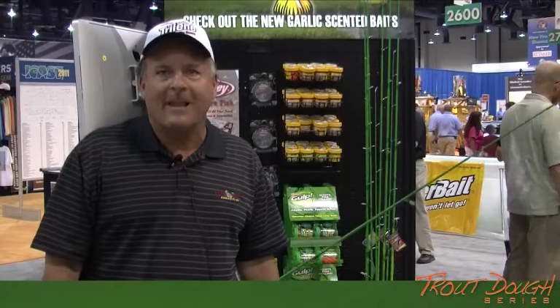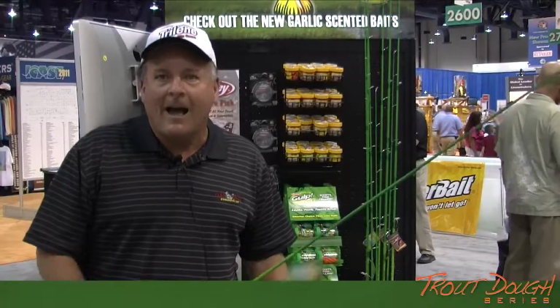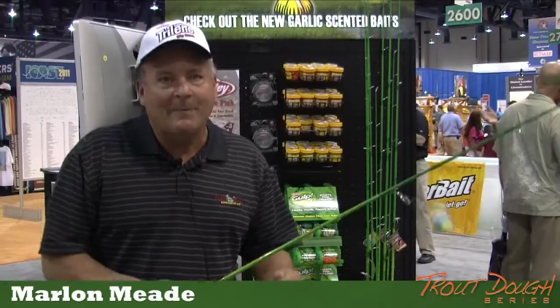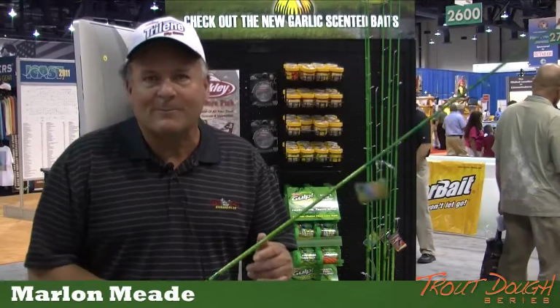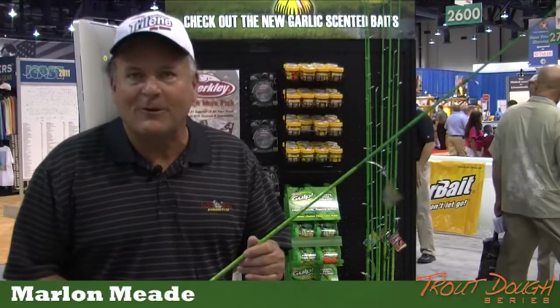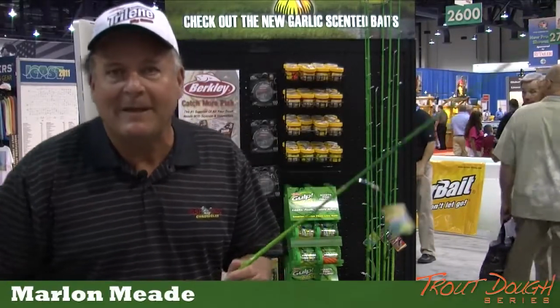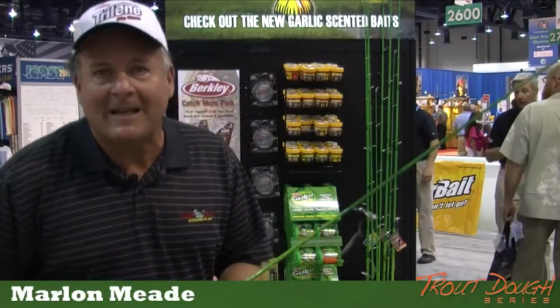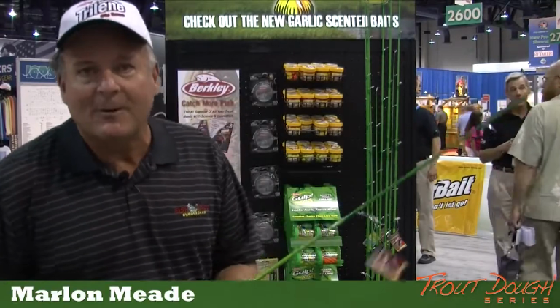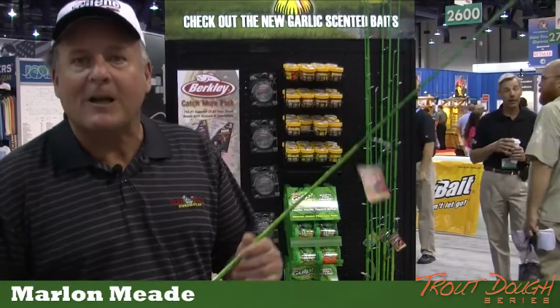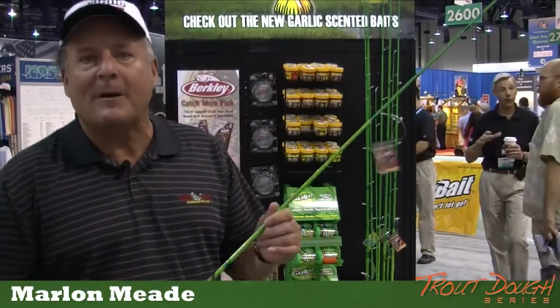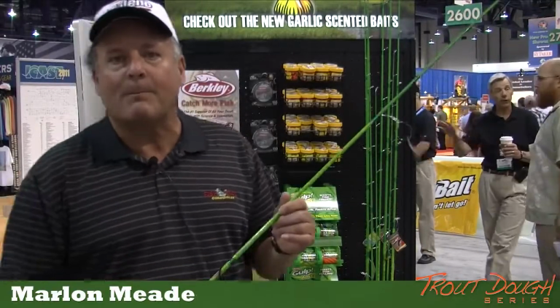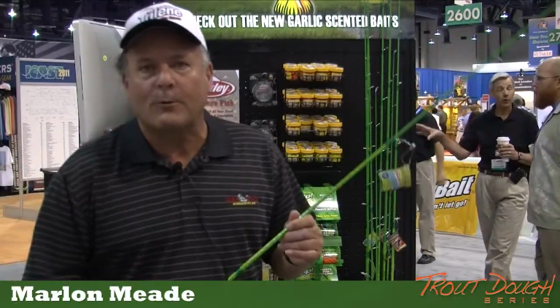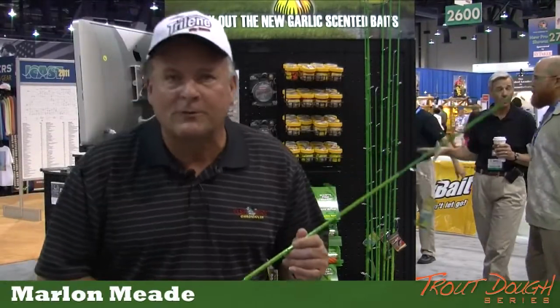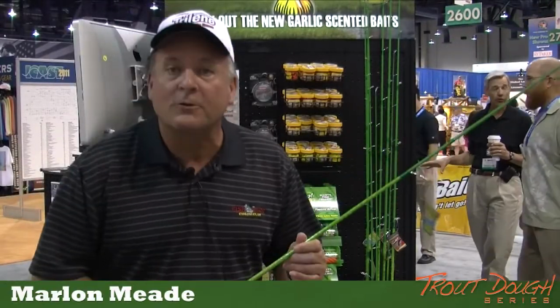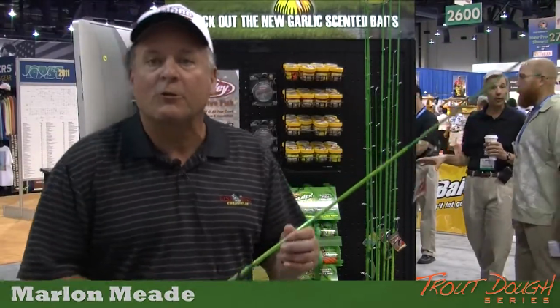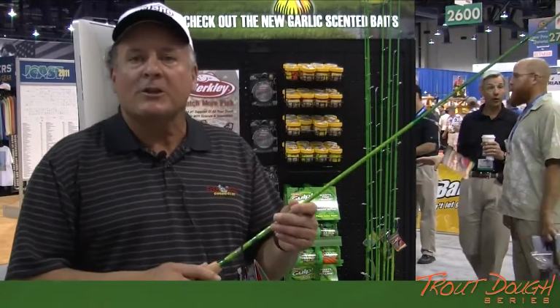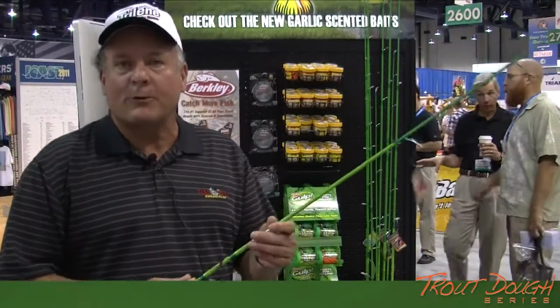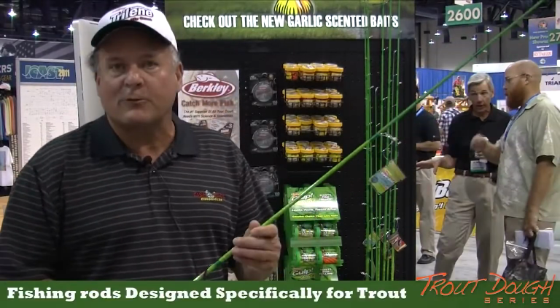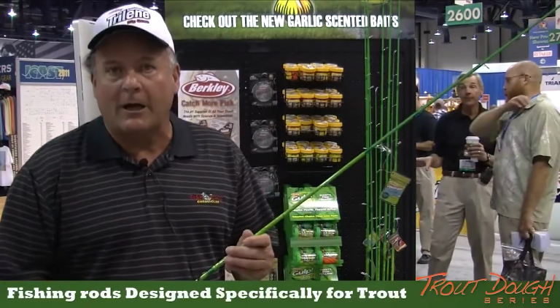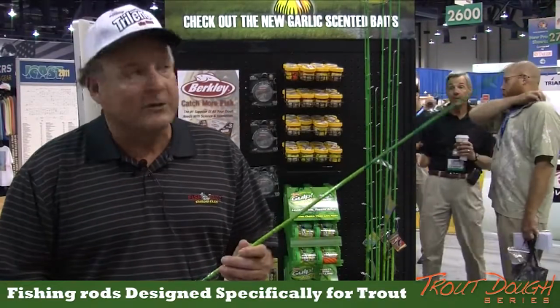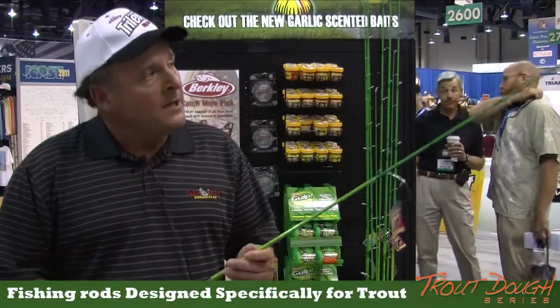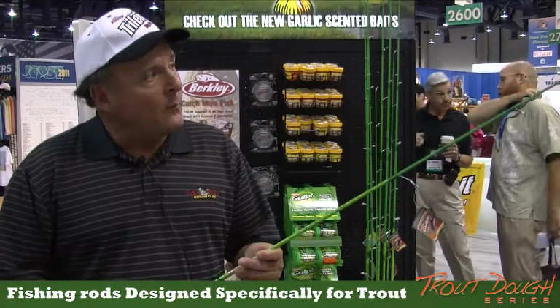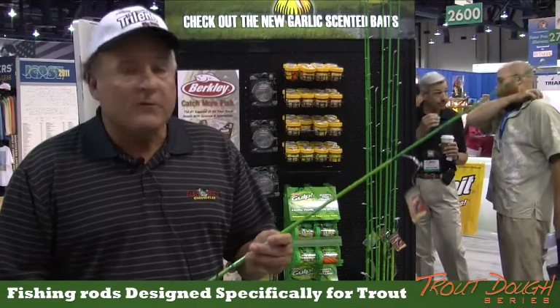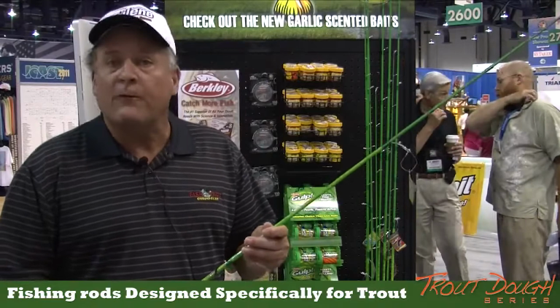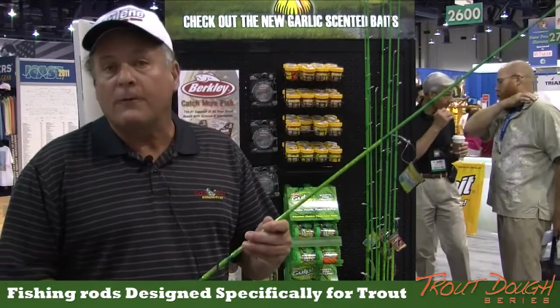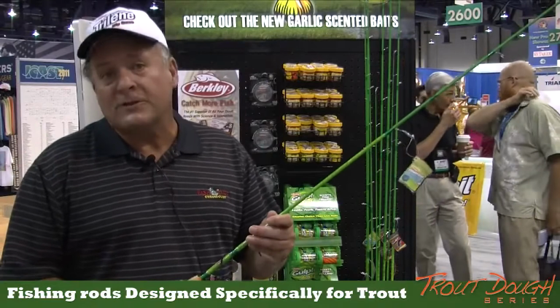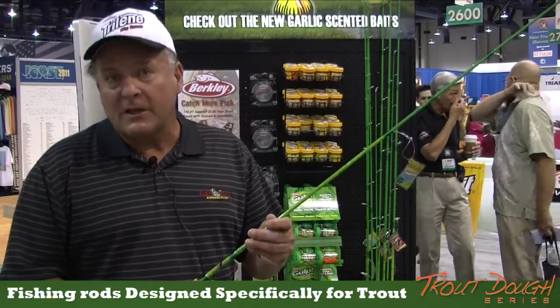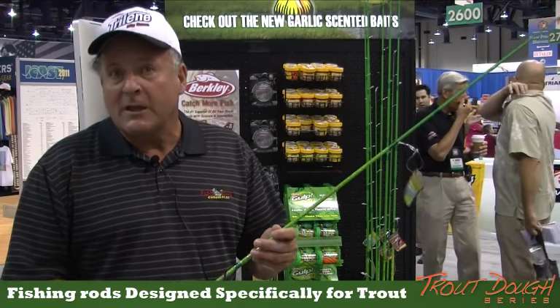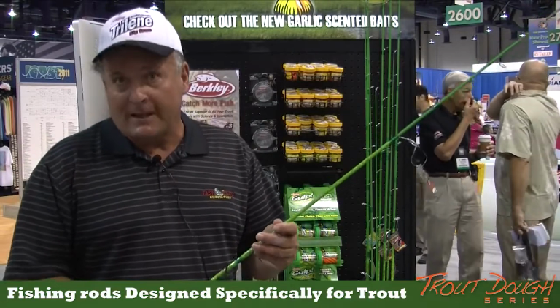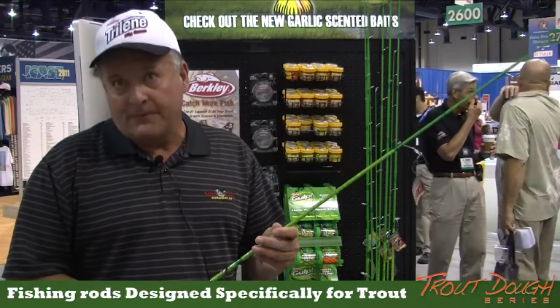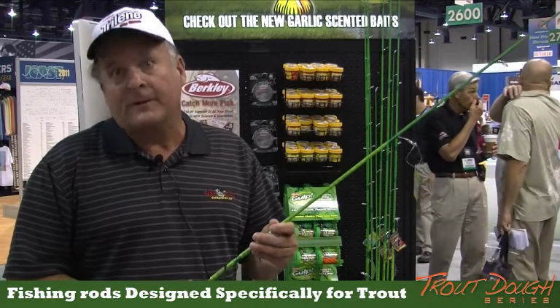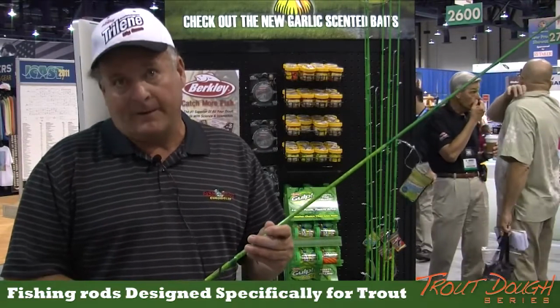Hi, my name is Marlon Mead and I'm here to talk about the Berkley Trout Dough Series Rods that range from 4'6 to 8' in length.